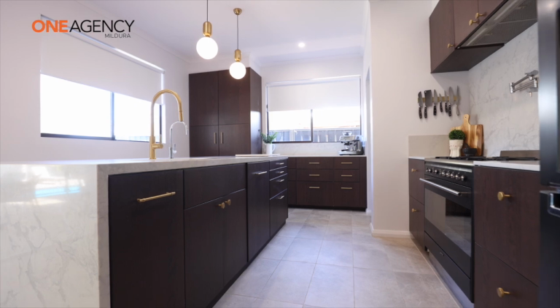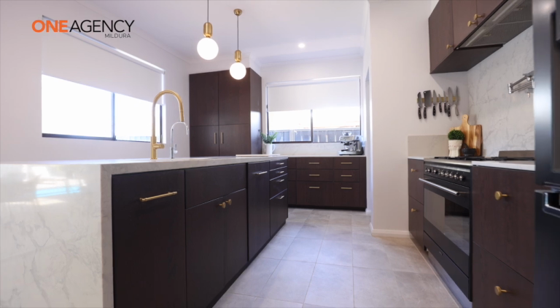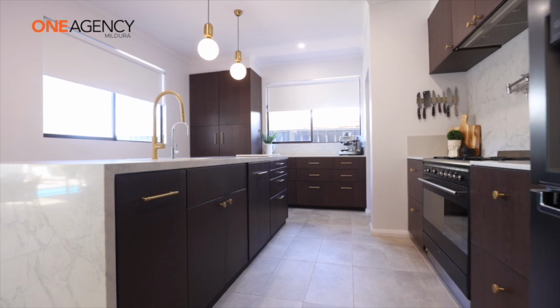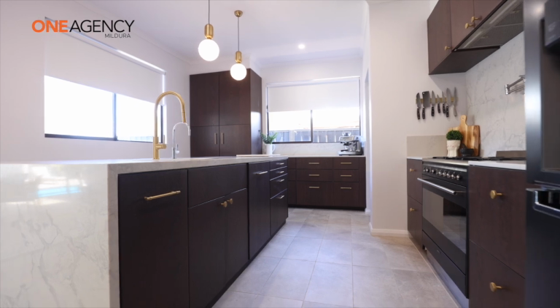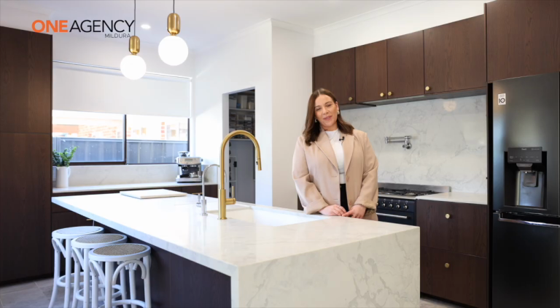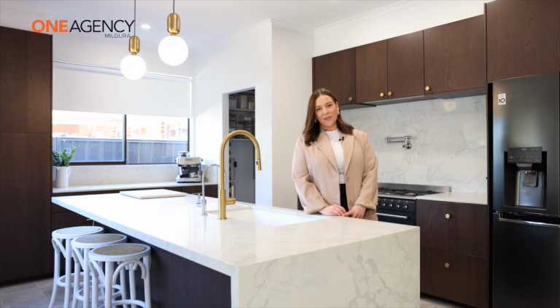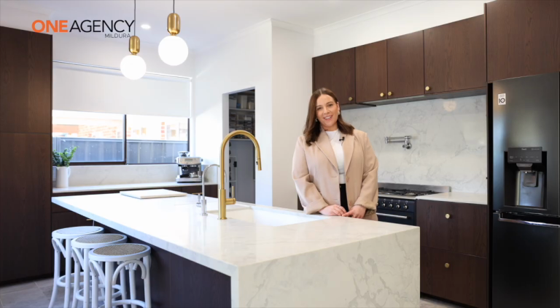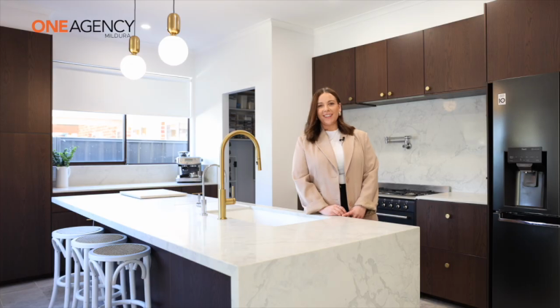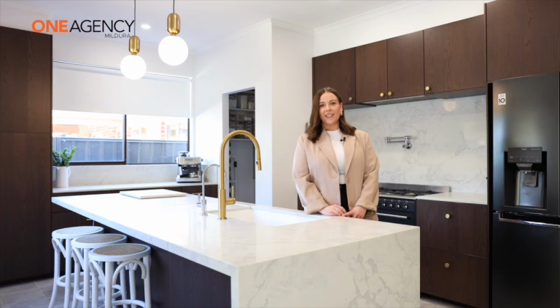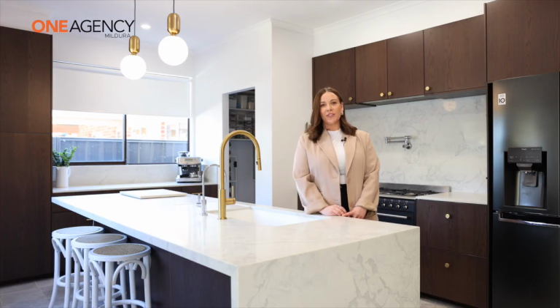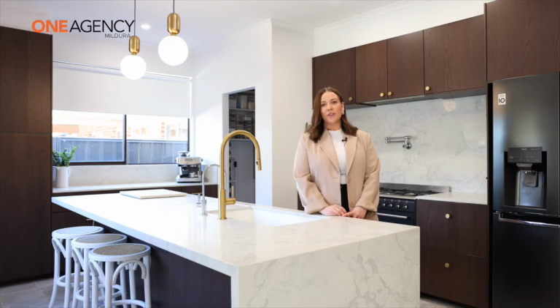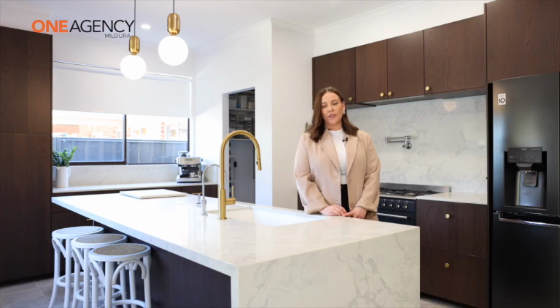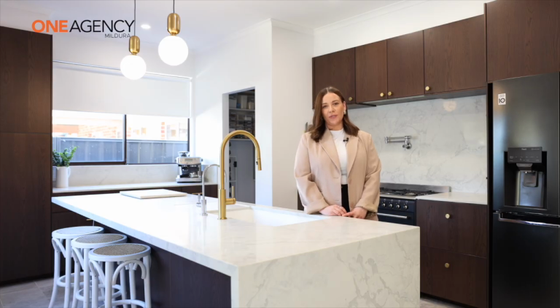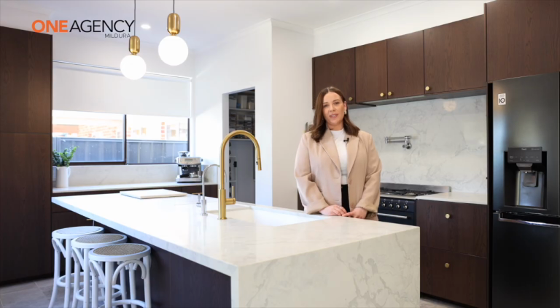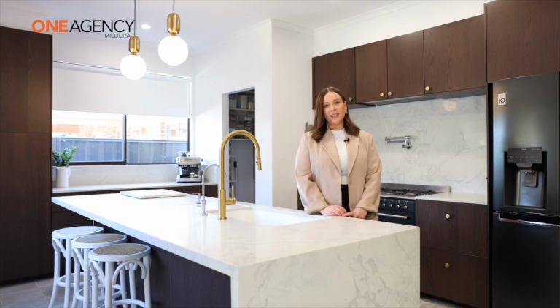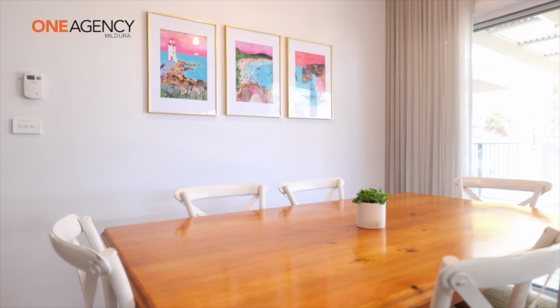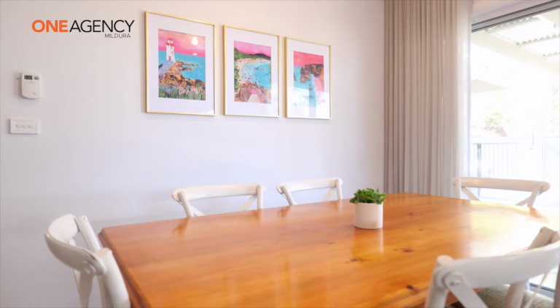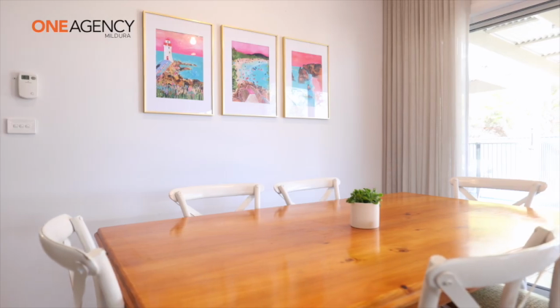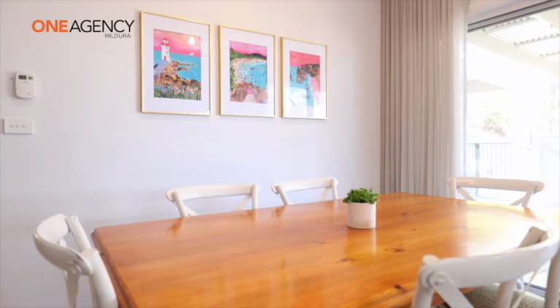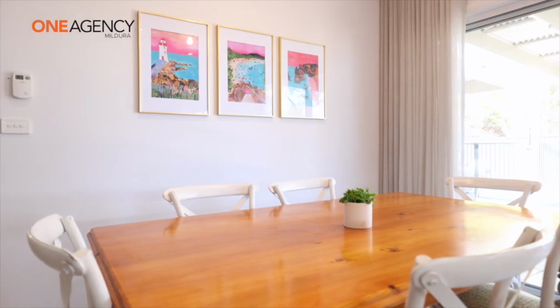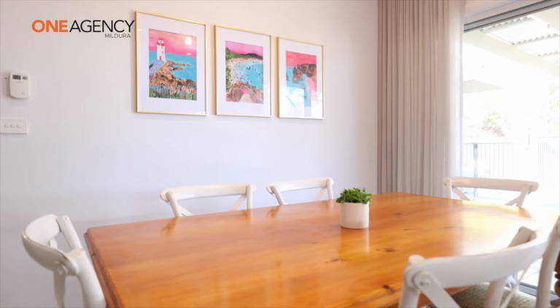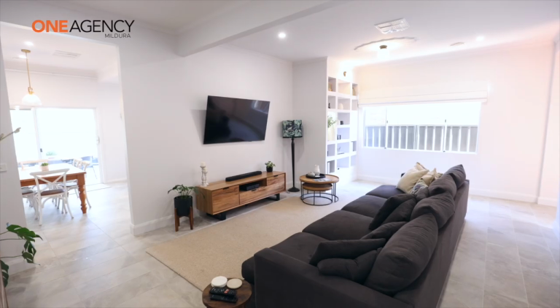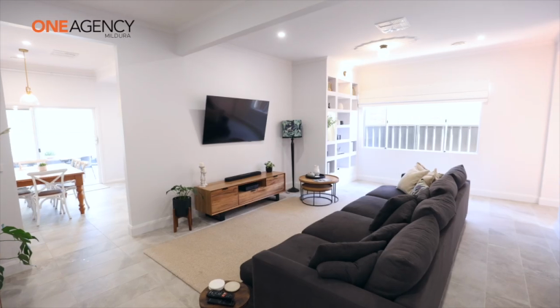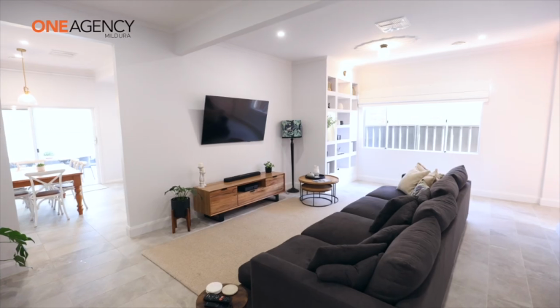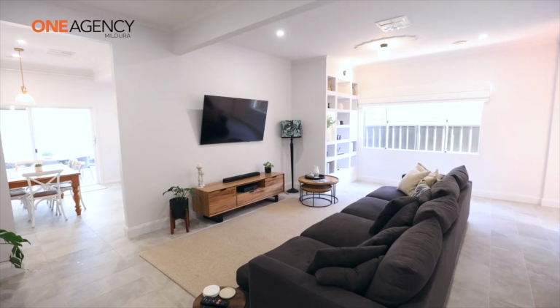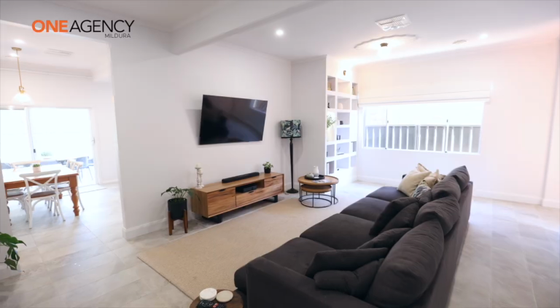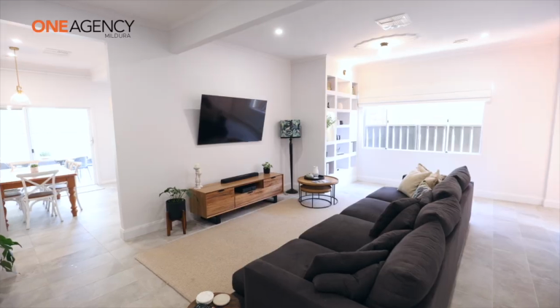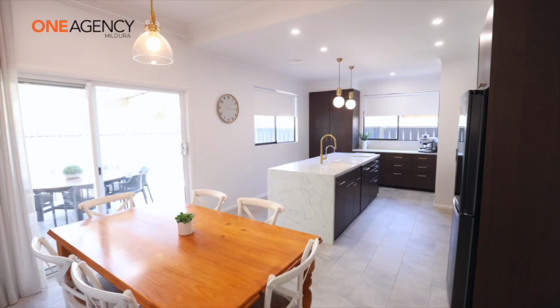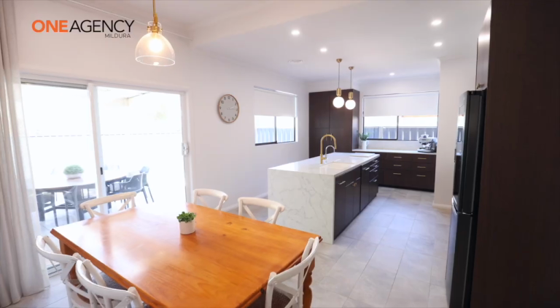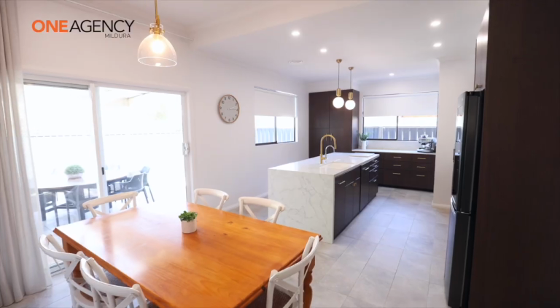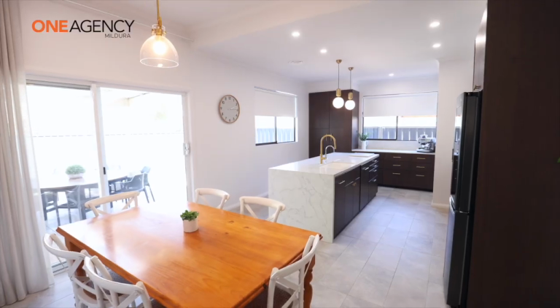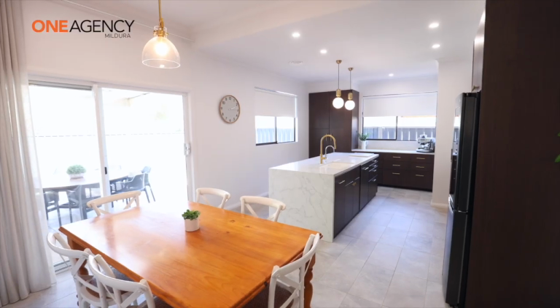On behalf of Mark Thornton, I'd like to introduce you to 634 Koolong Avenue, Irimple. Let's go take a look.